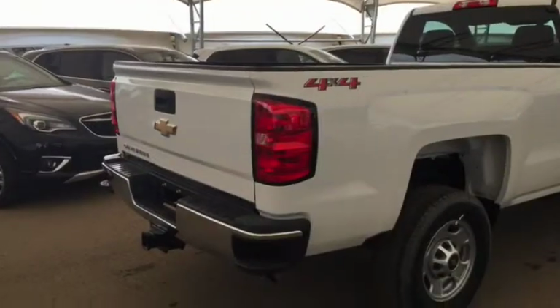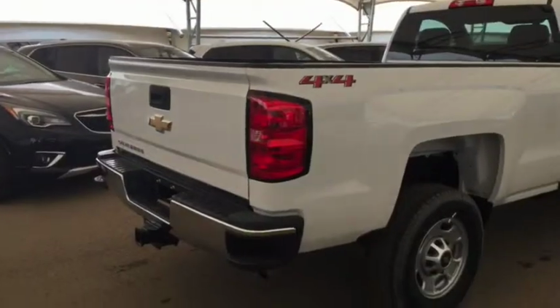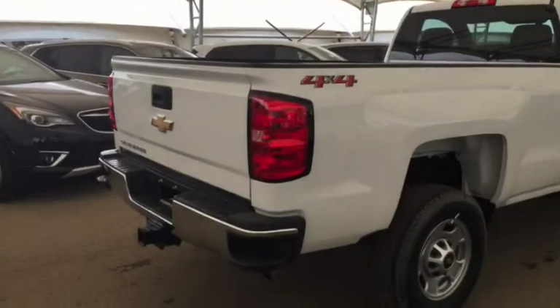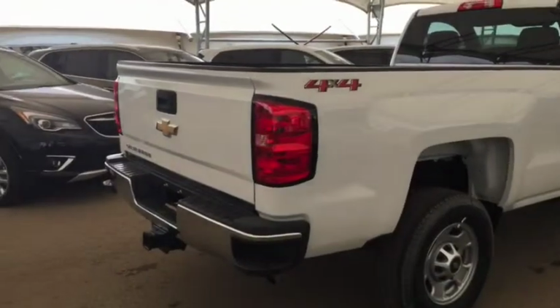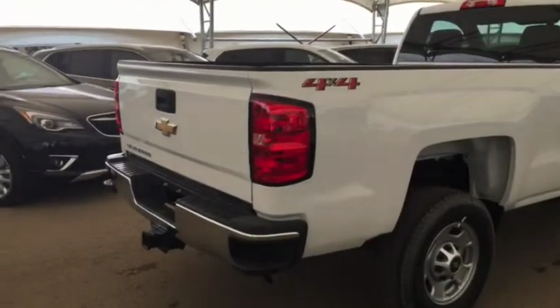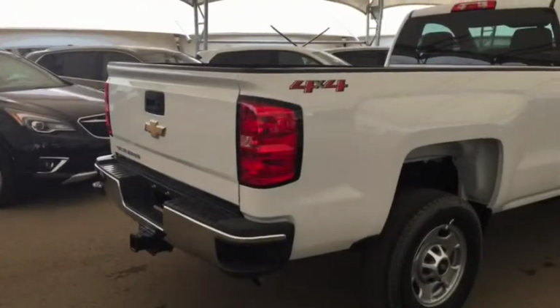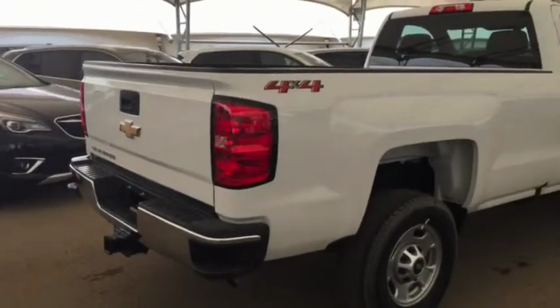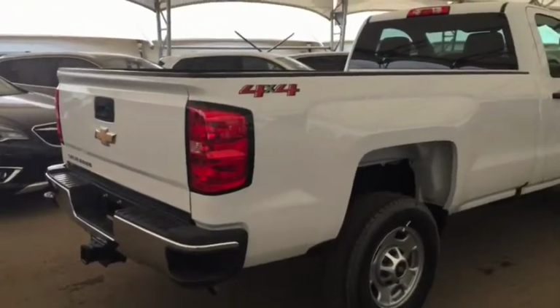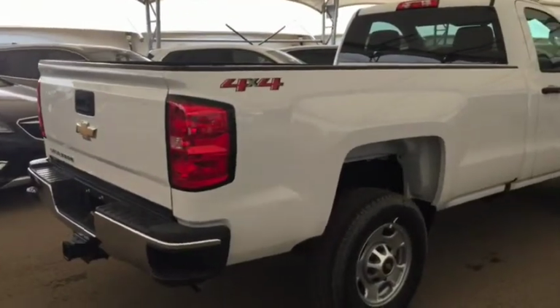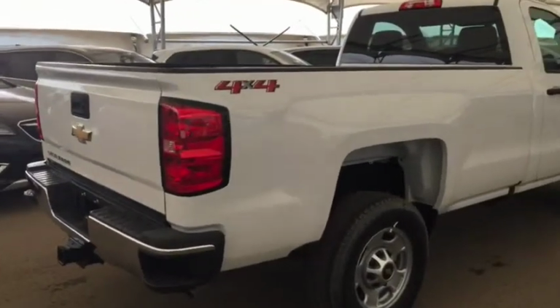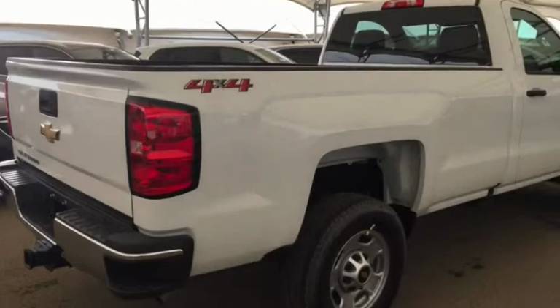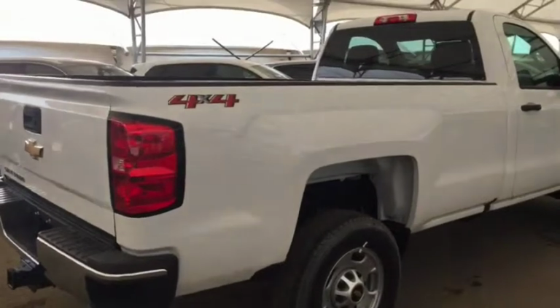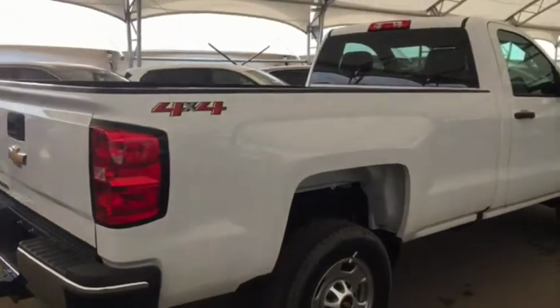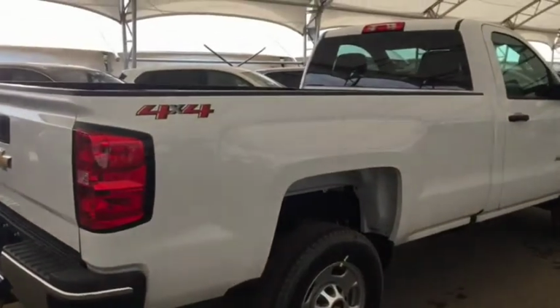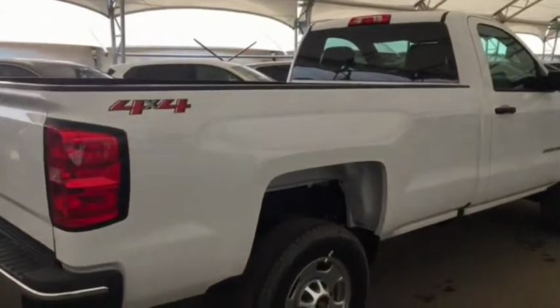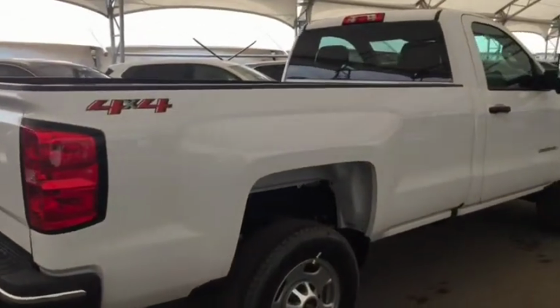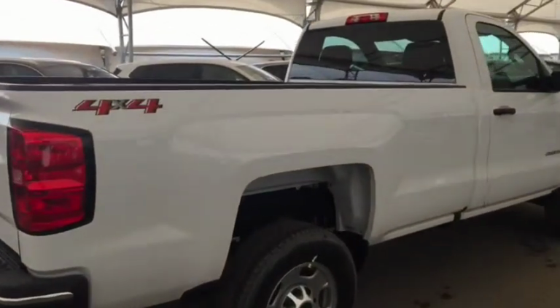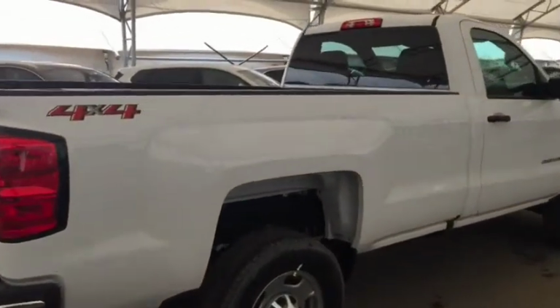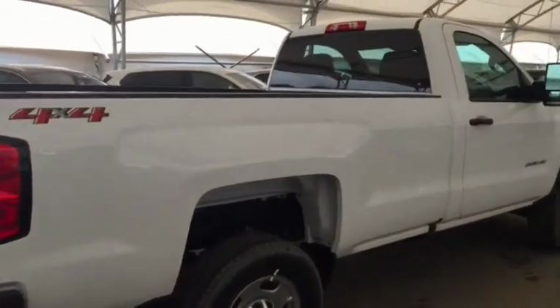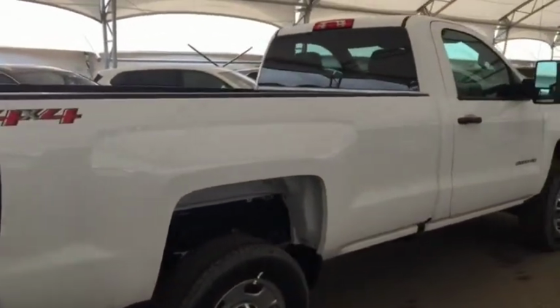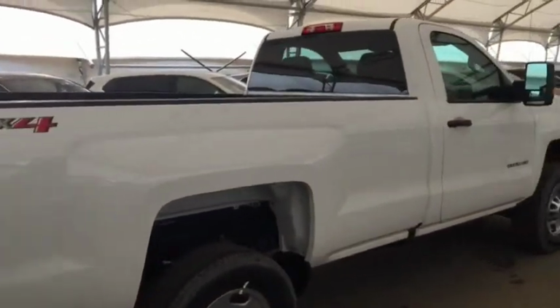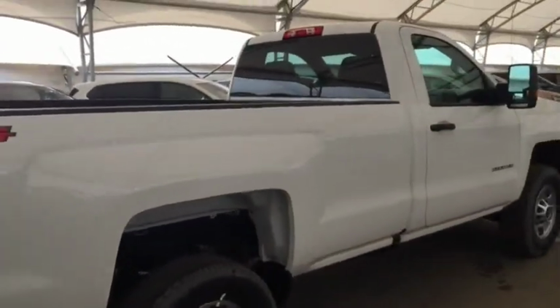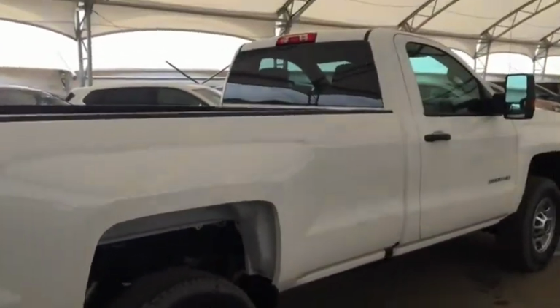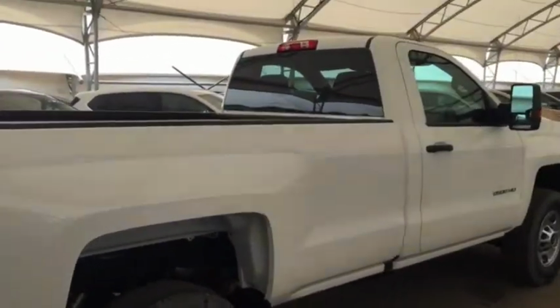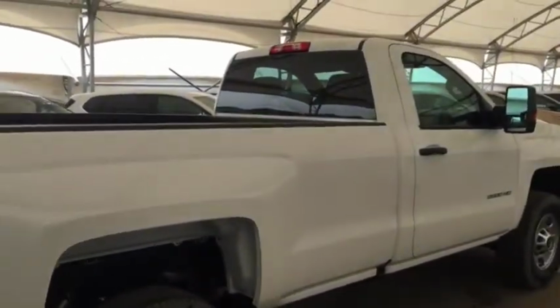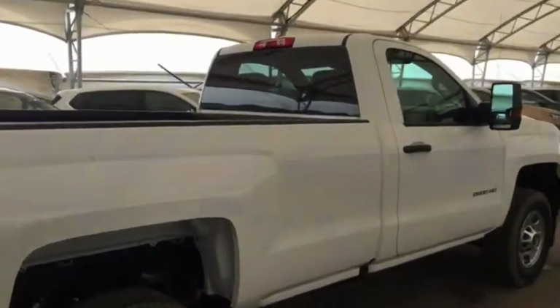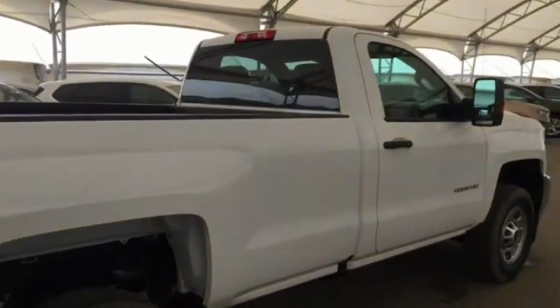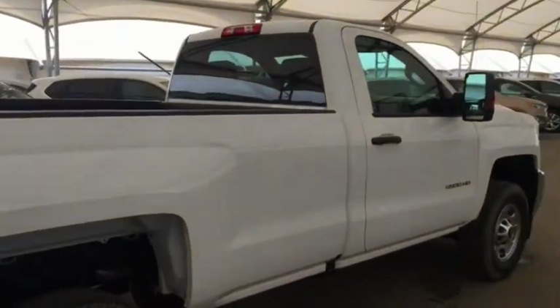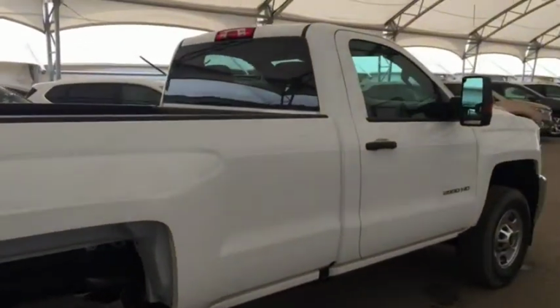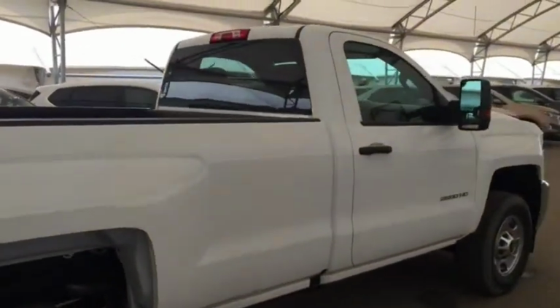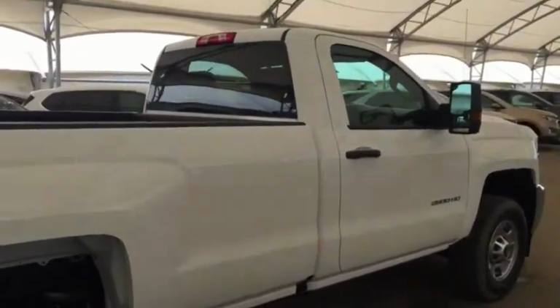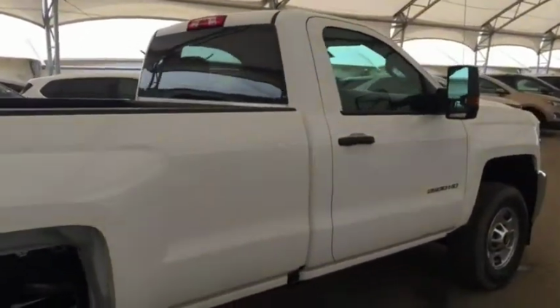So don't miss out, hurry into Davis Chevrolet today and book a test drive with your brand new truck.